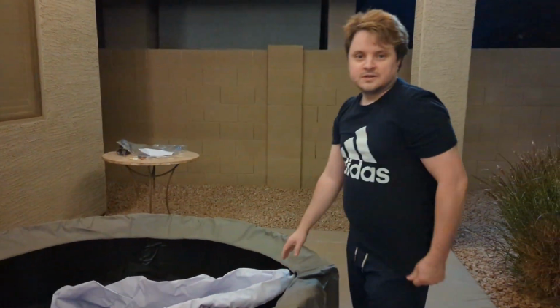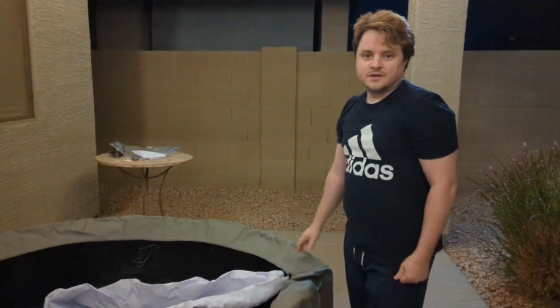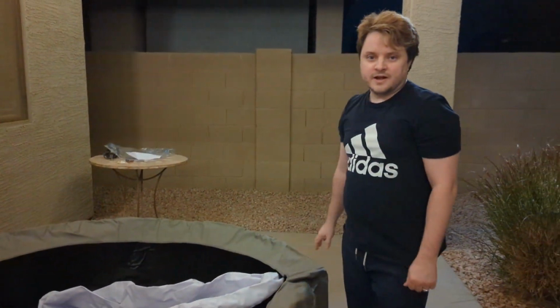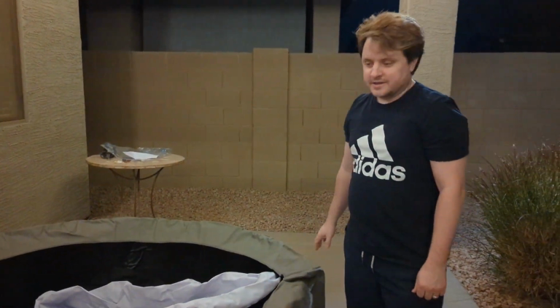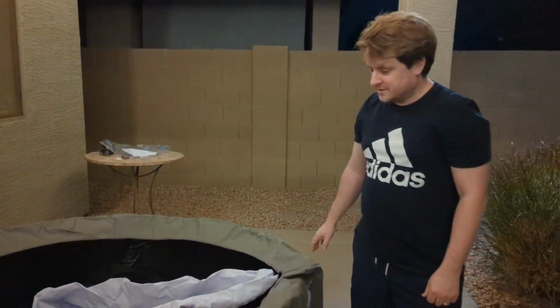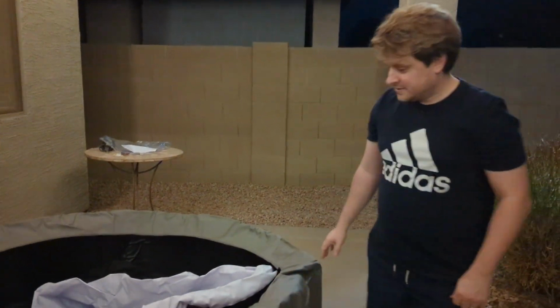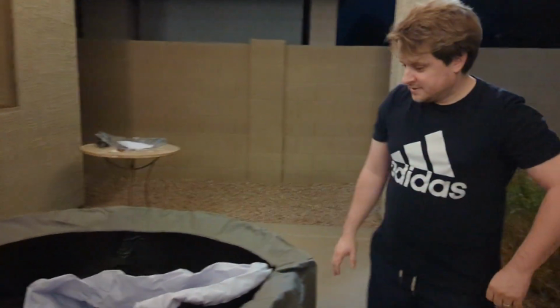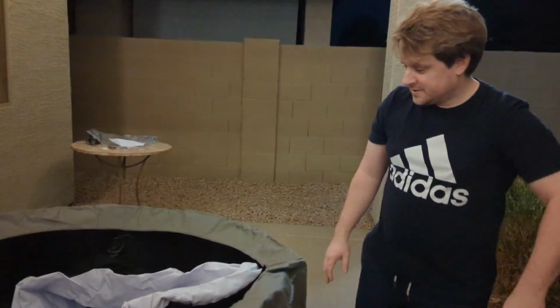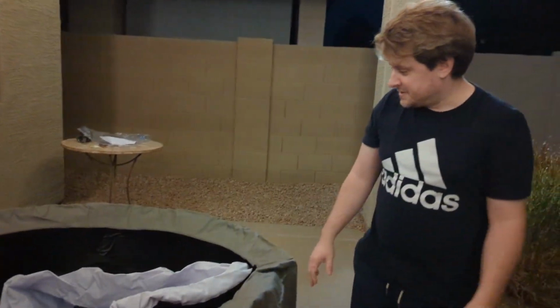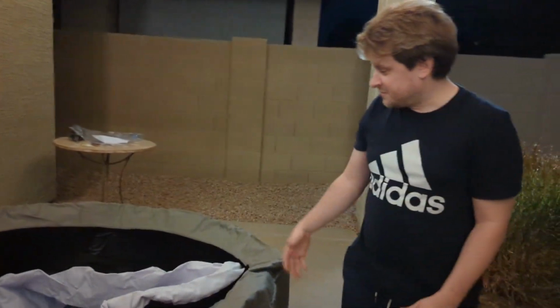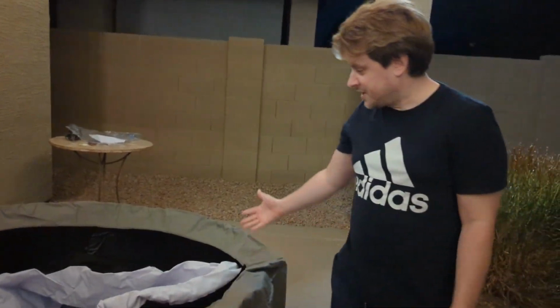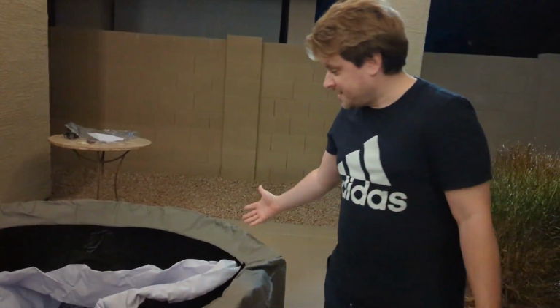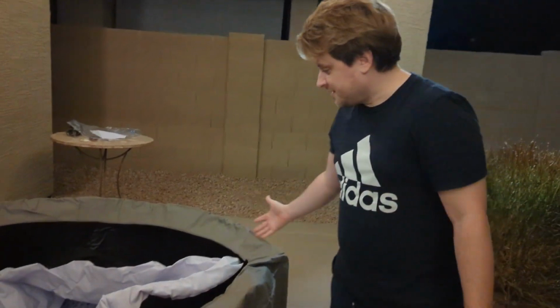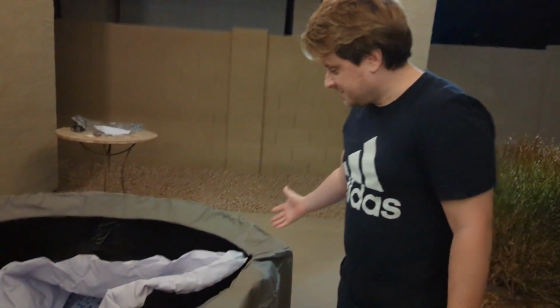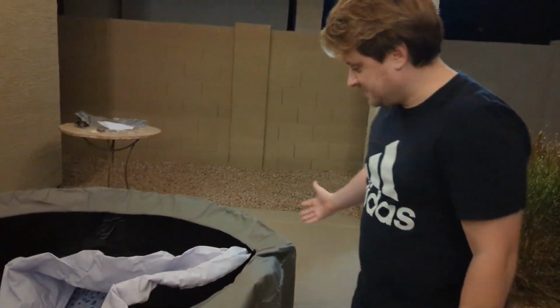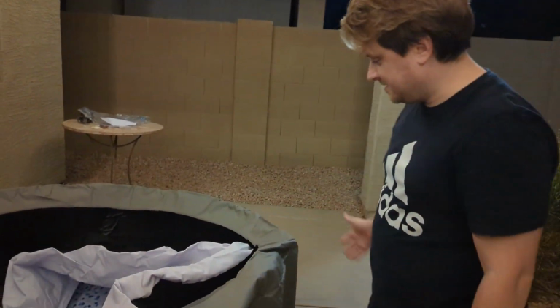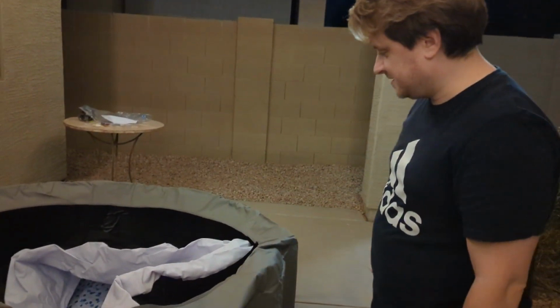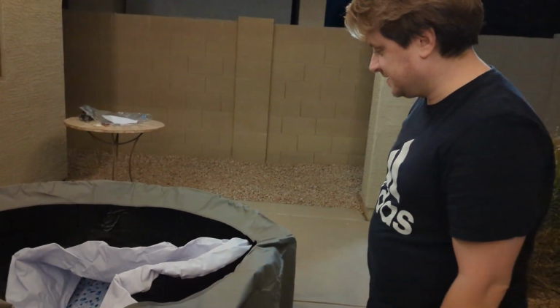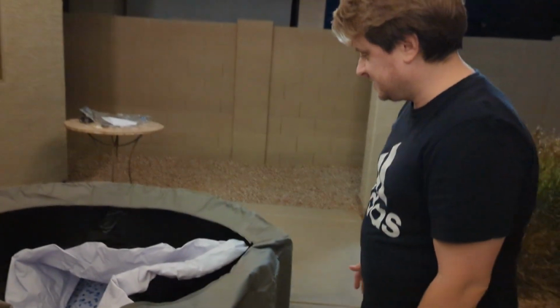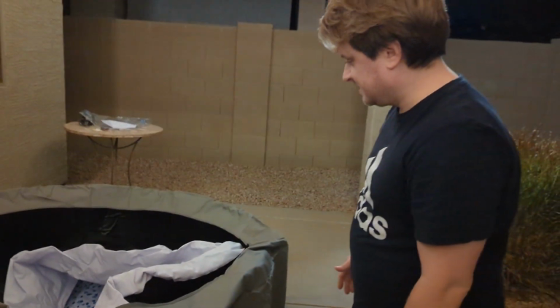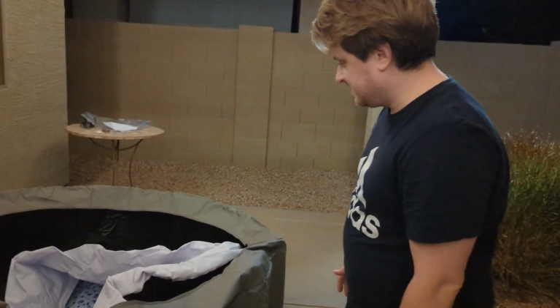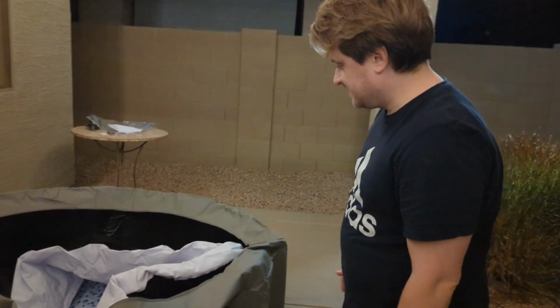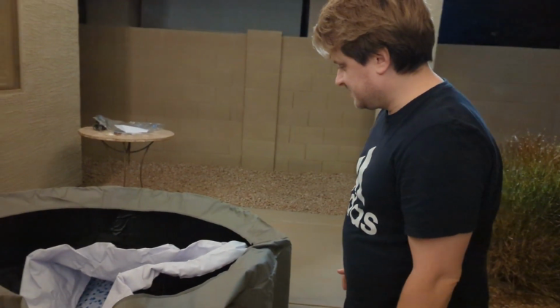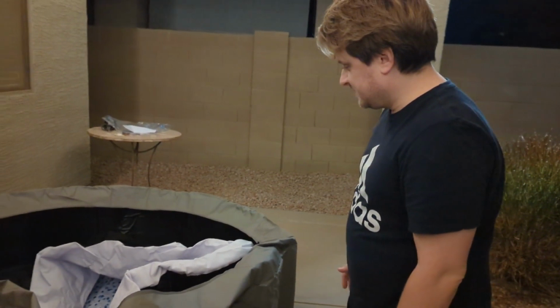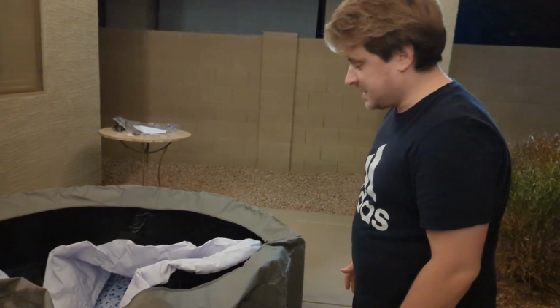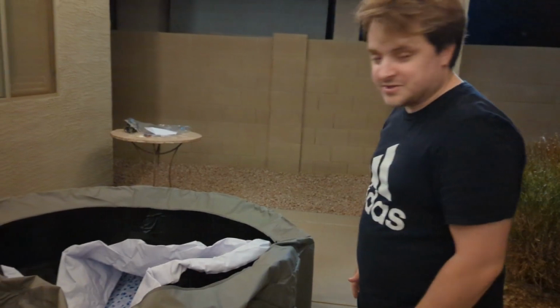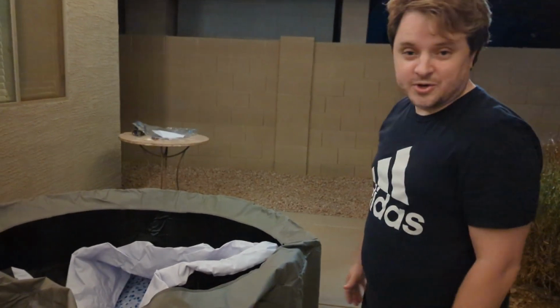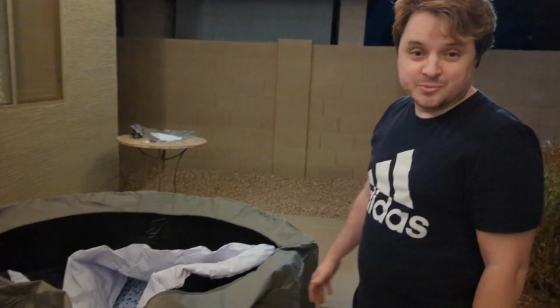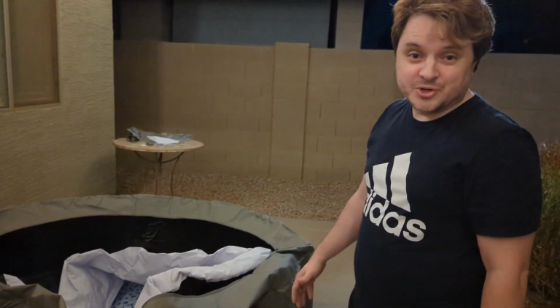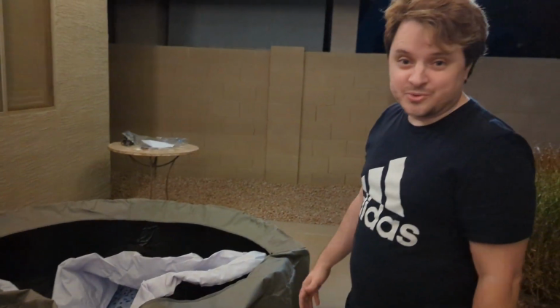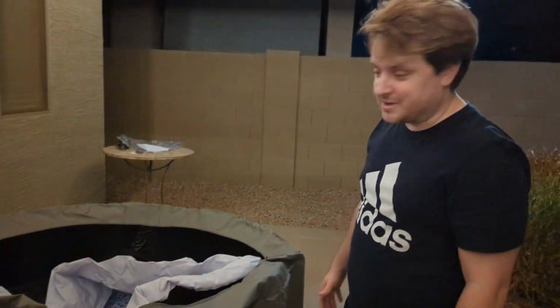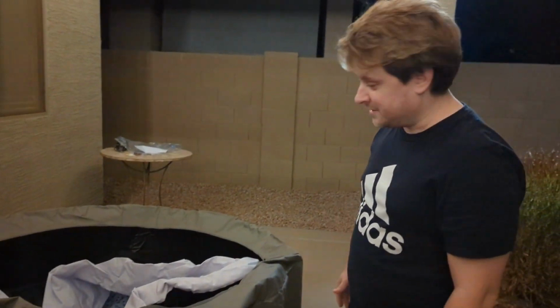Alright, it's inflating! It's actually going pretty quickly.